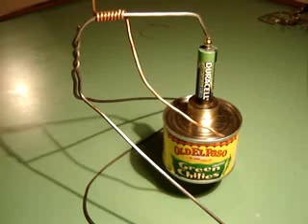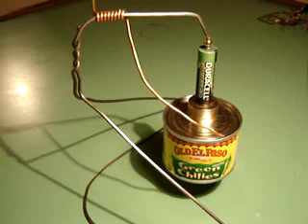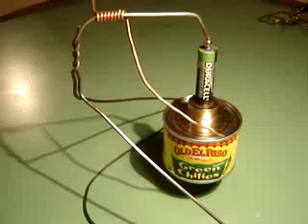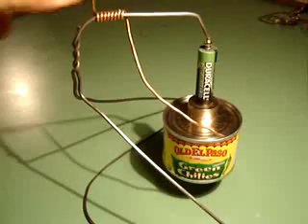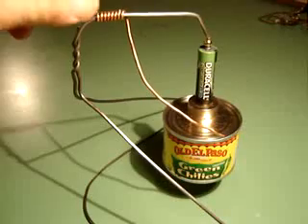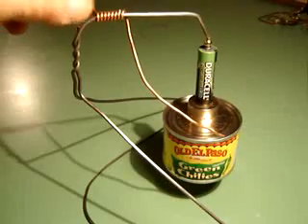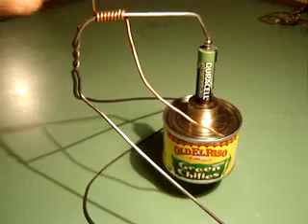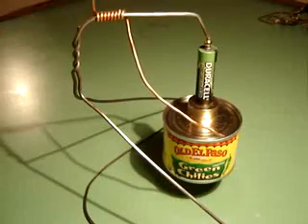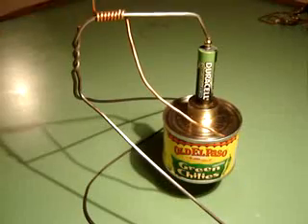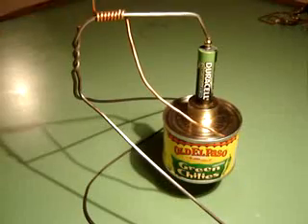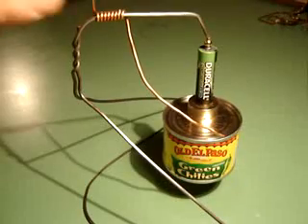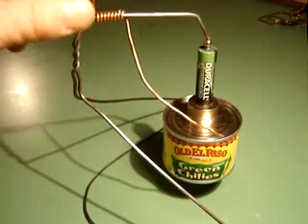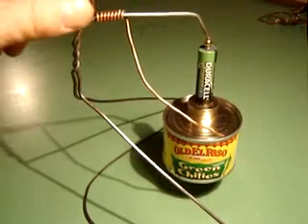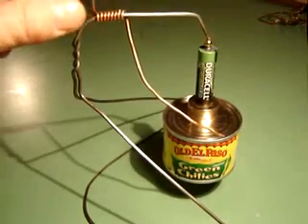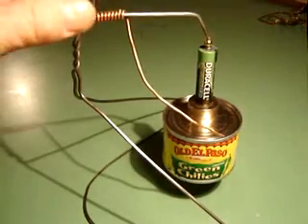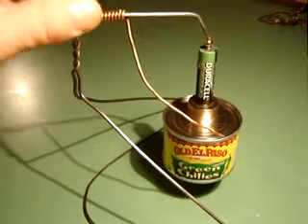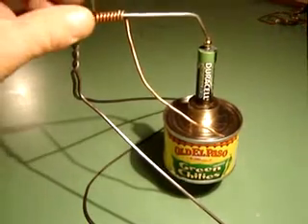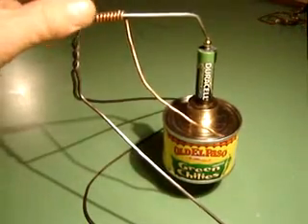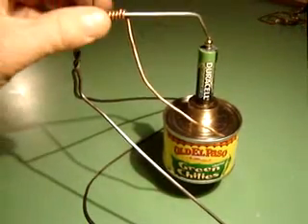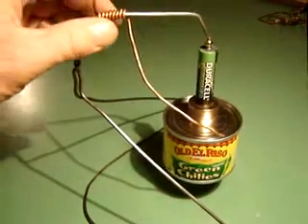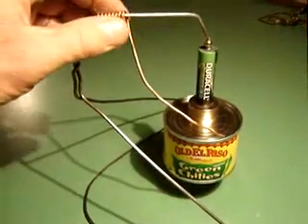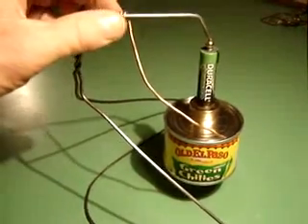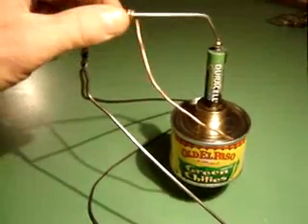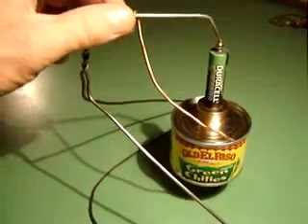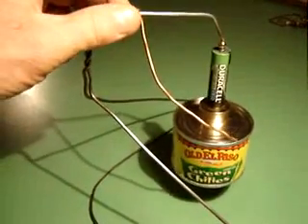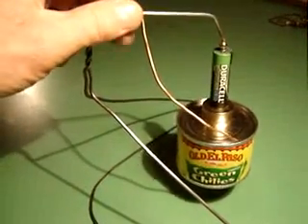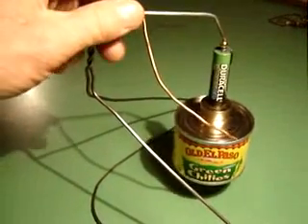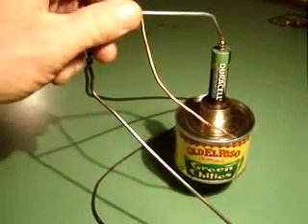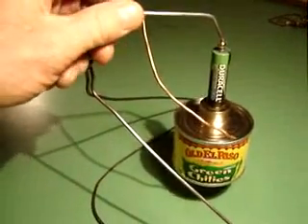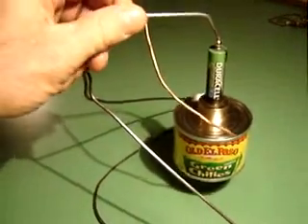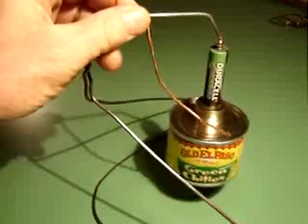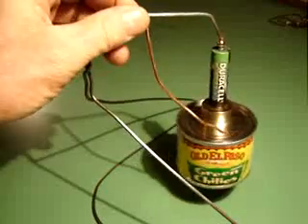Okay, let's give it a try. First I'll demonstrate just how fast these motors can go.